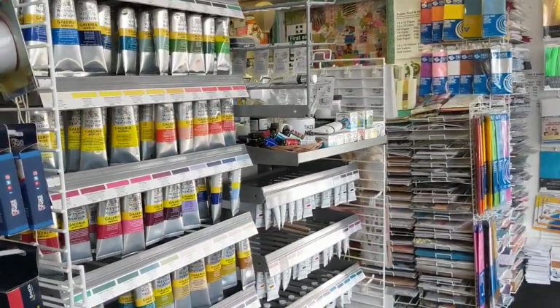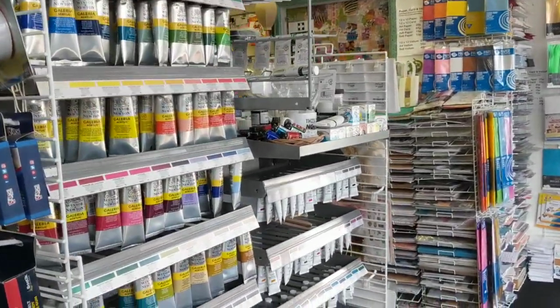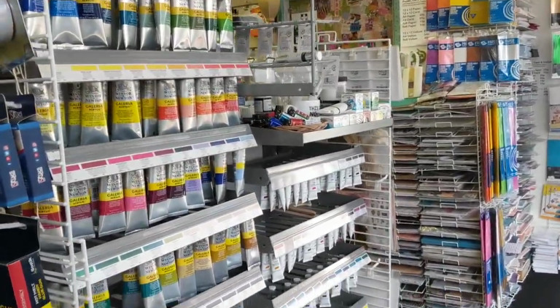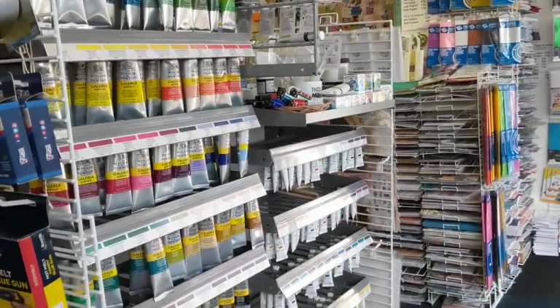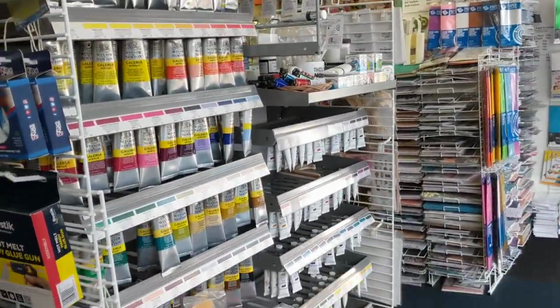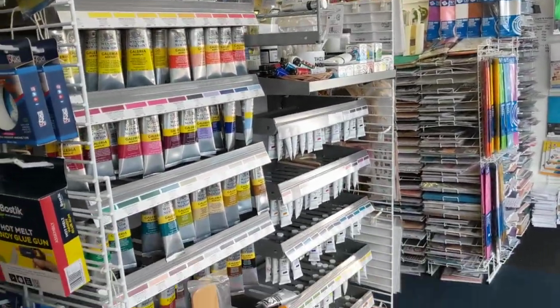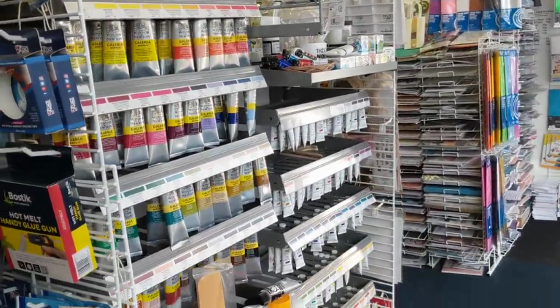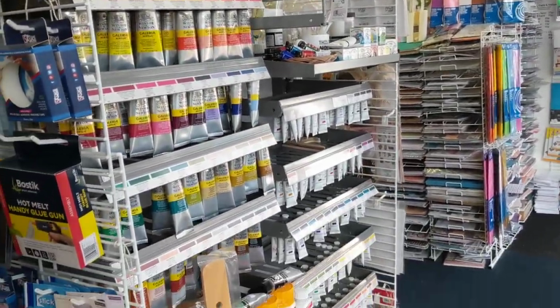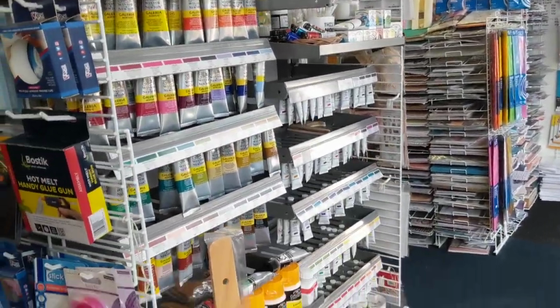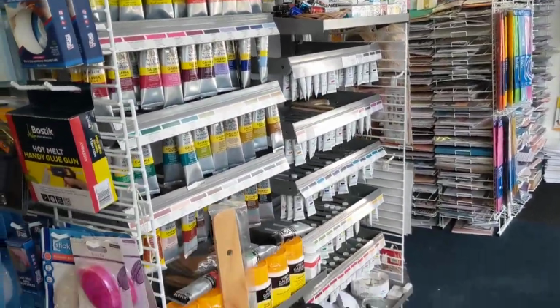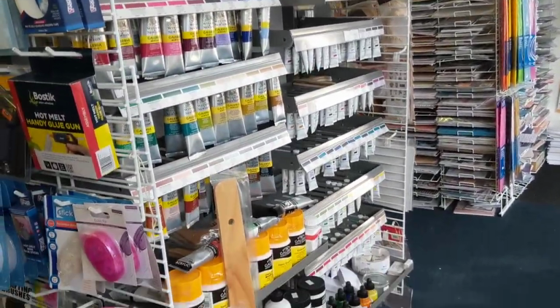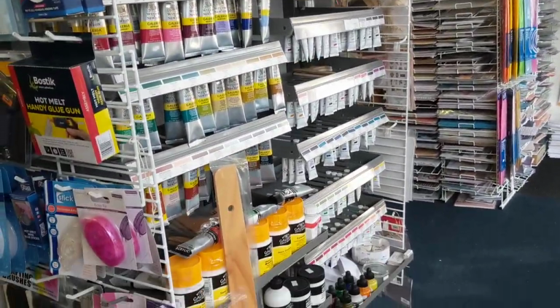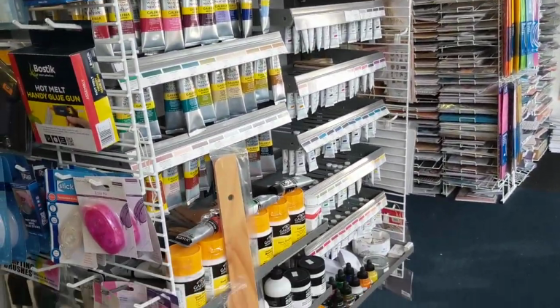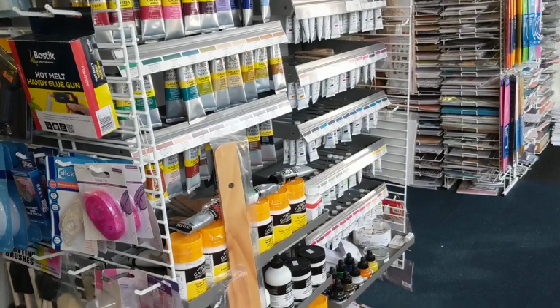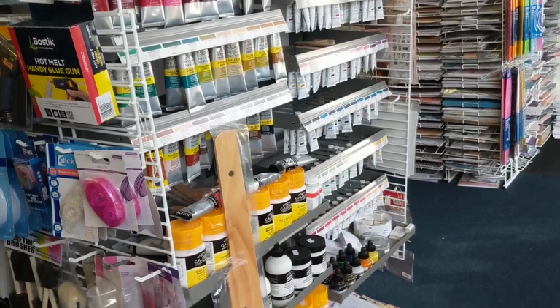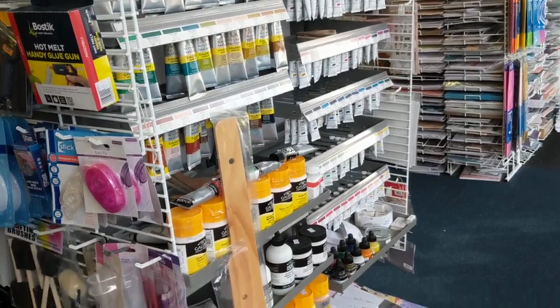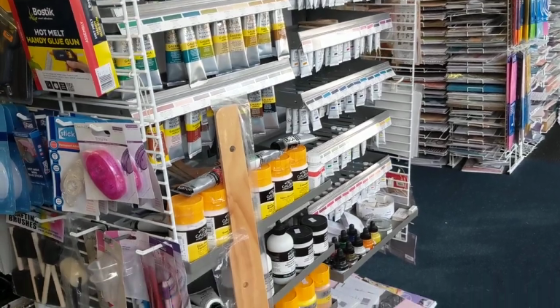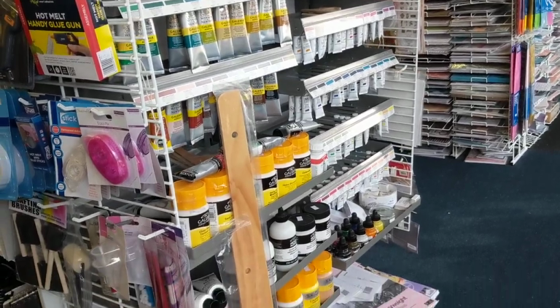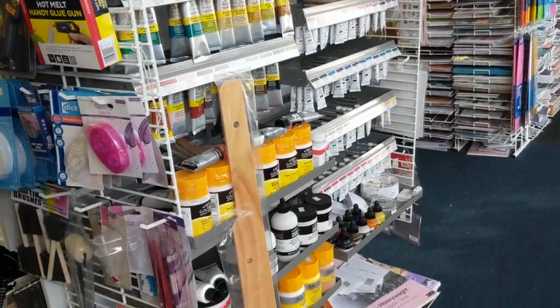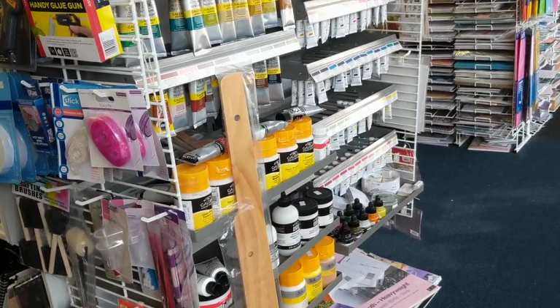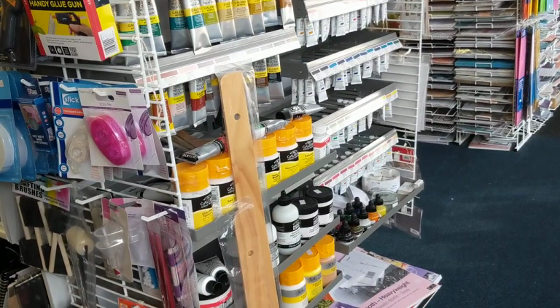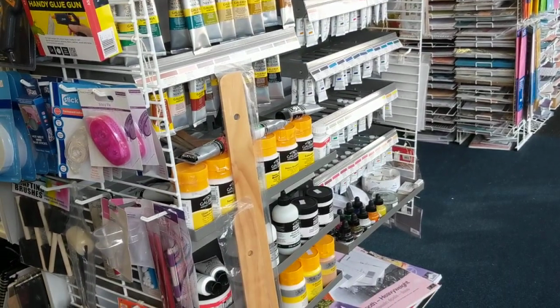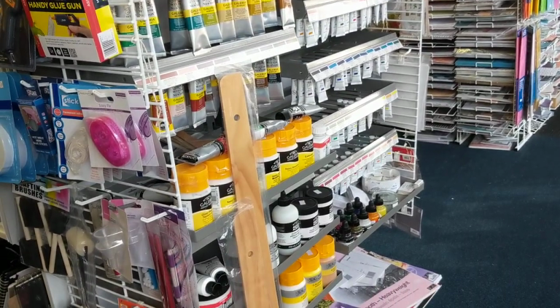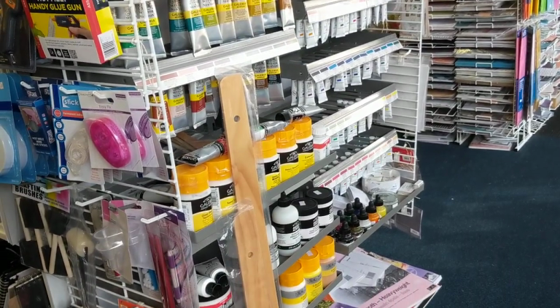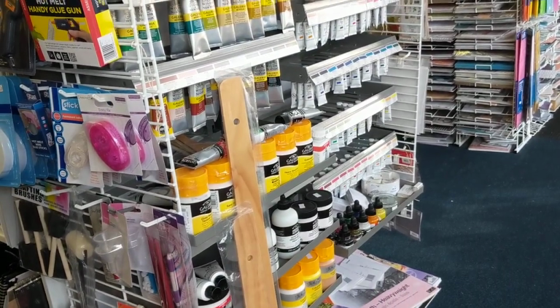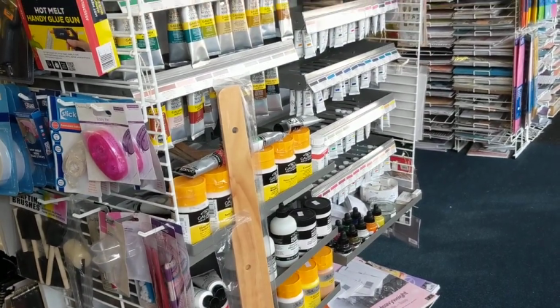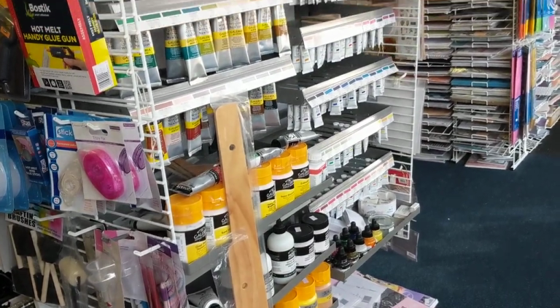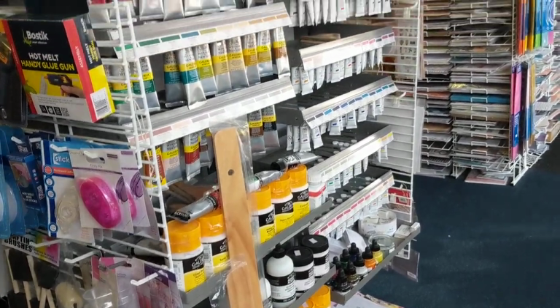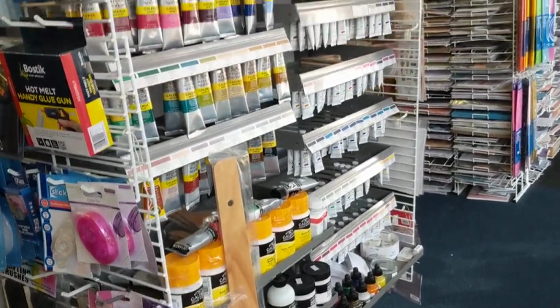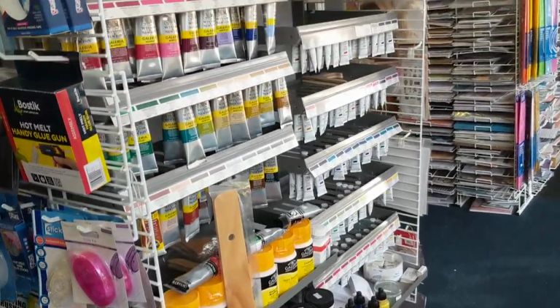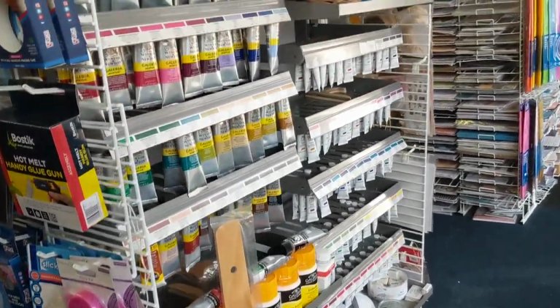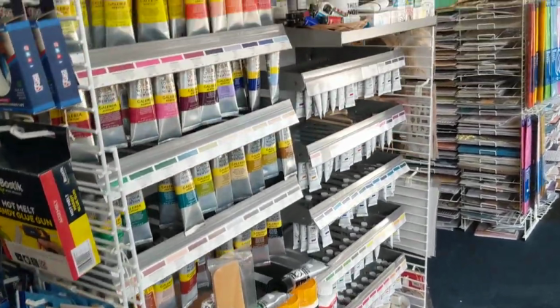Watercolour, acrylic, gouache — all the mediums.